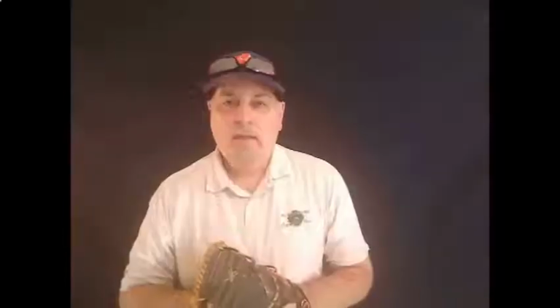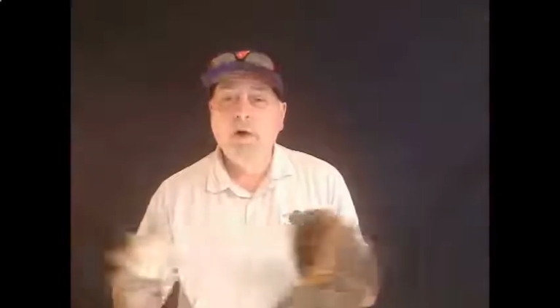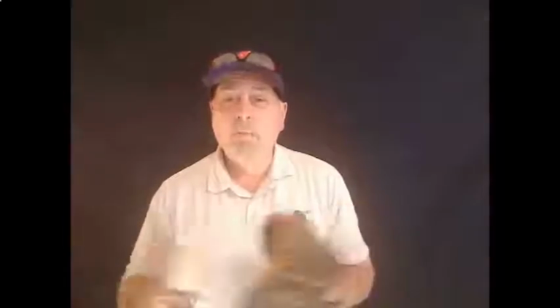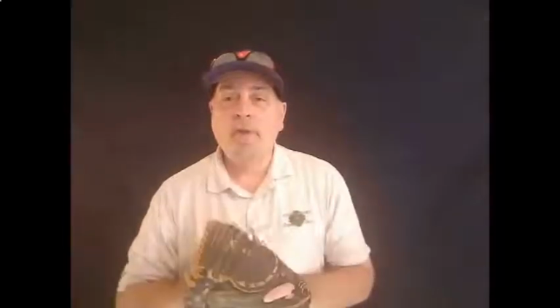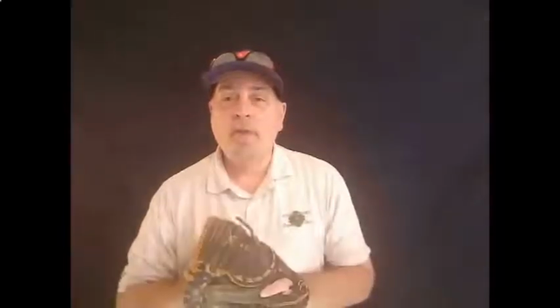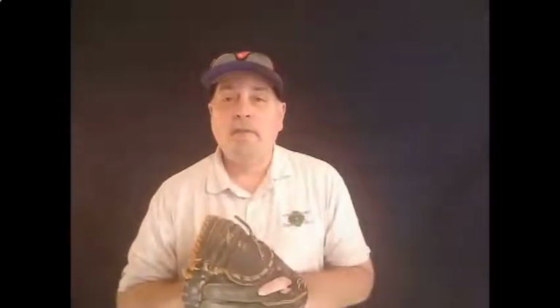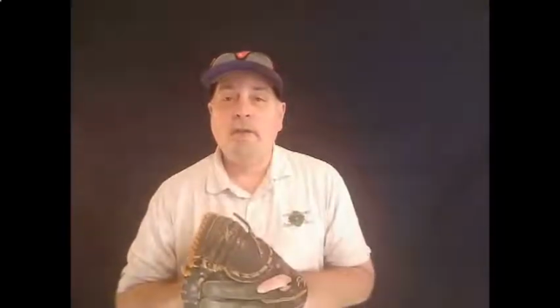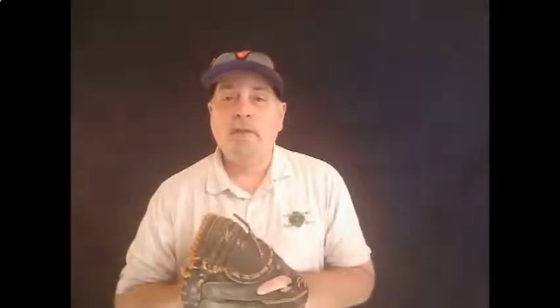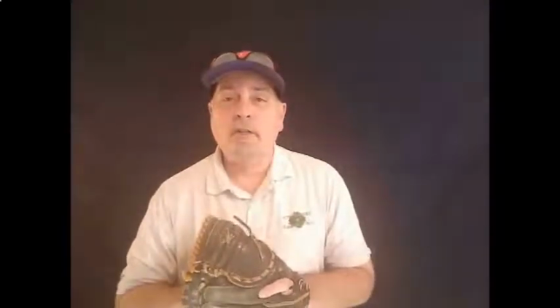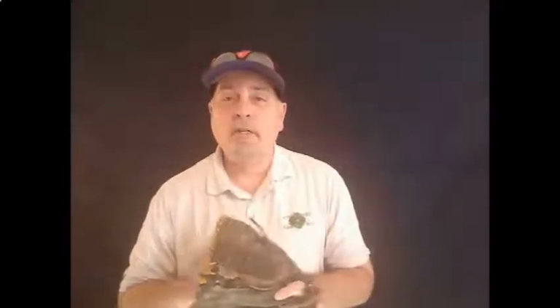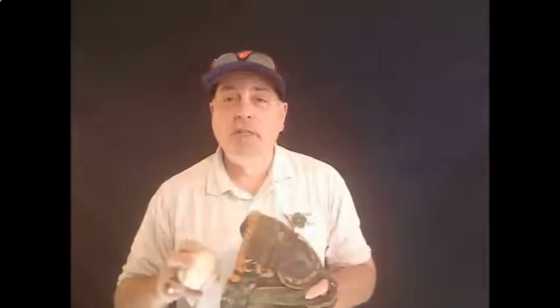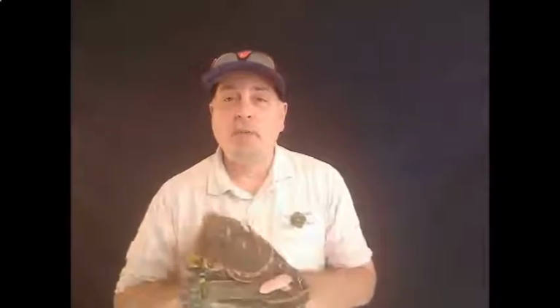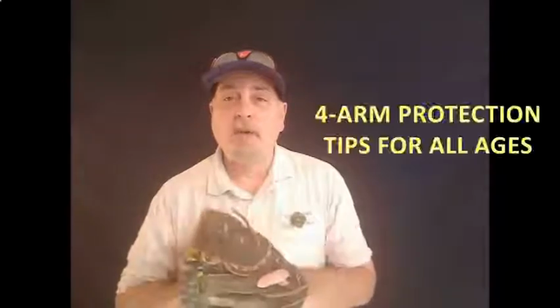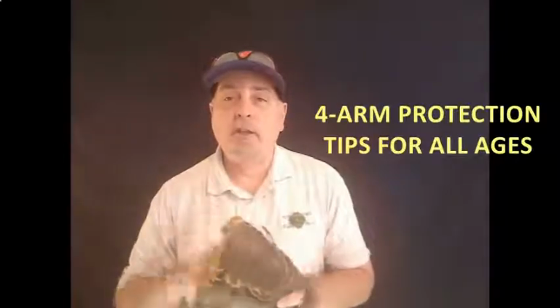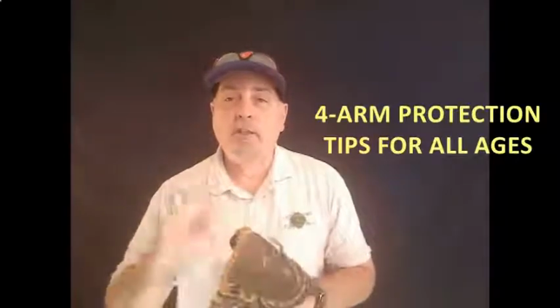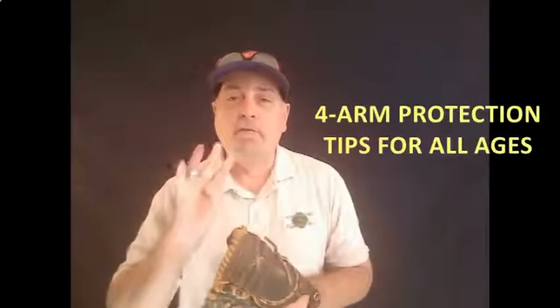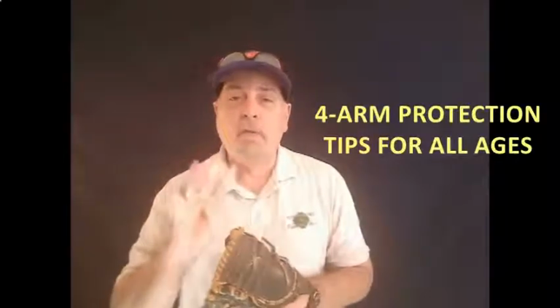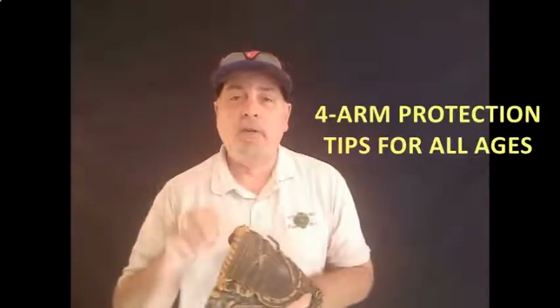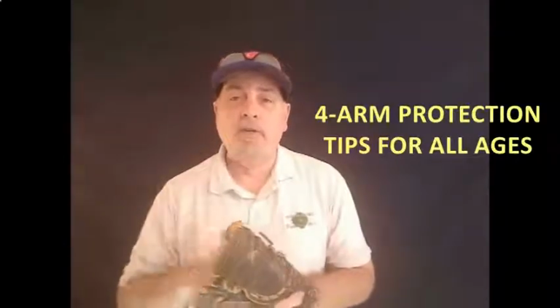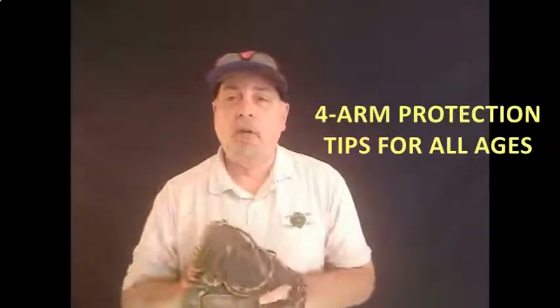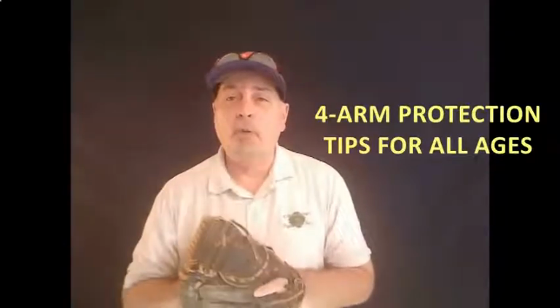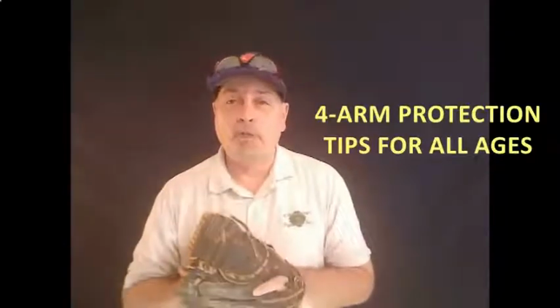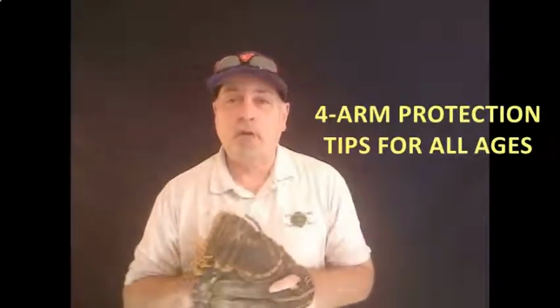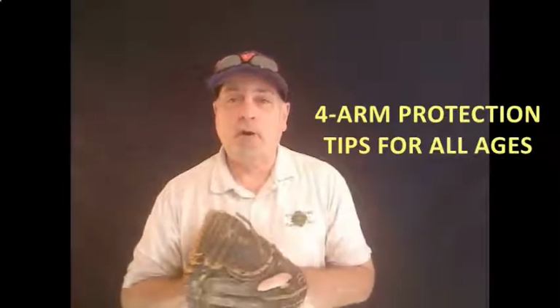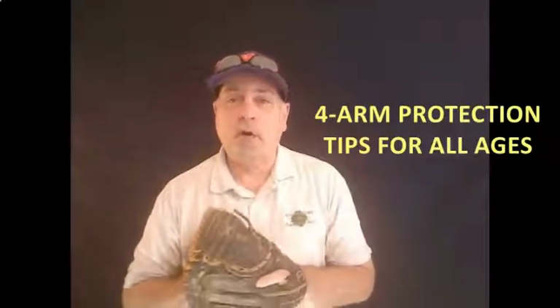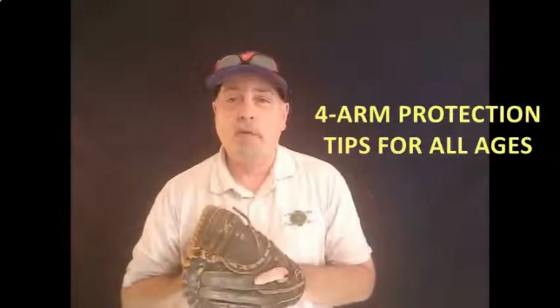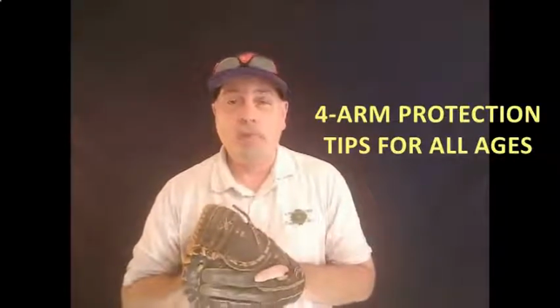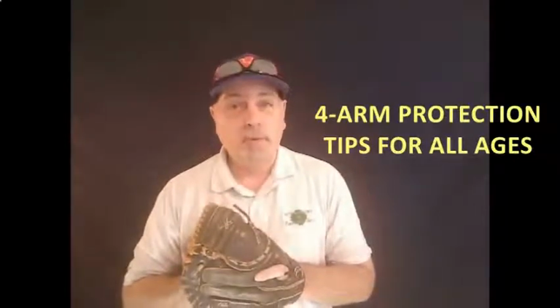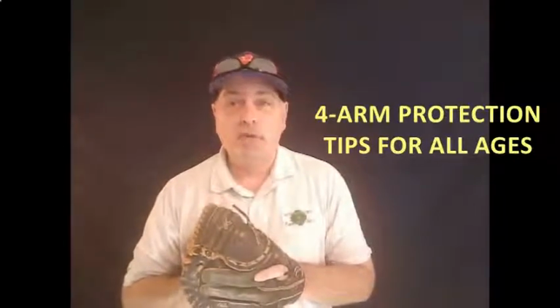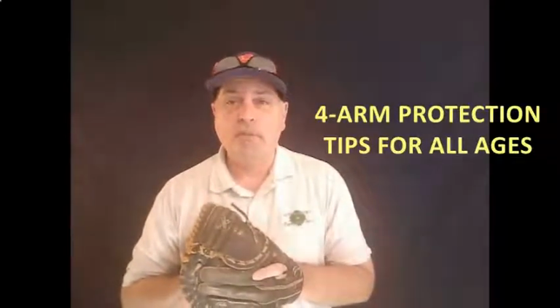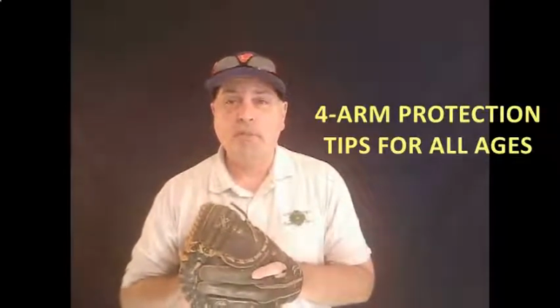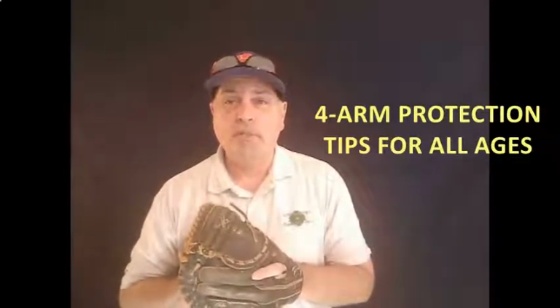Let's jump right on into the four things that are going to help you protect your arm, your player's arm, this season.